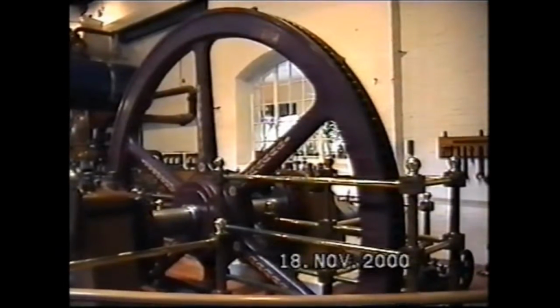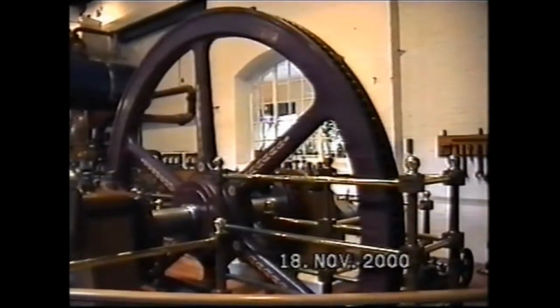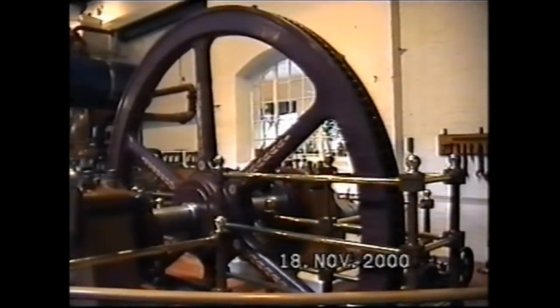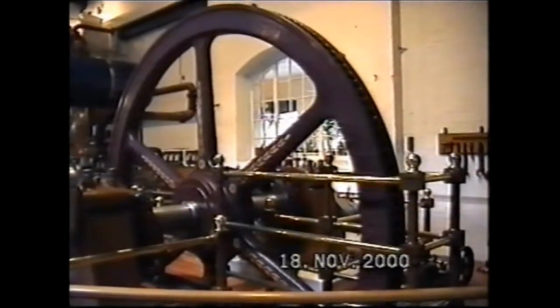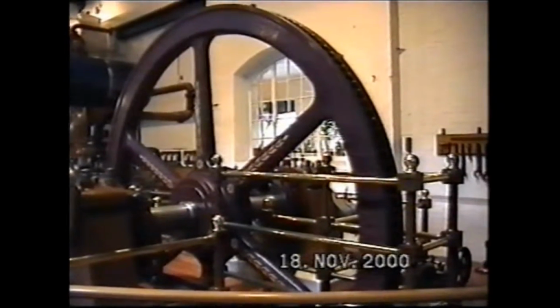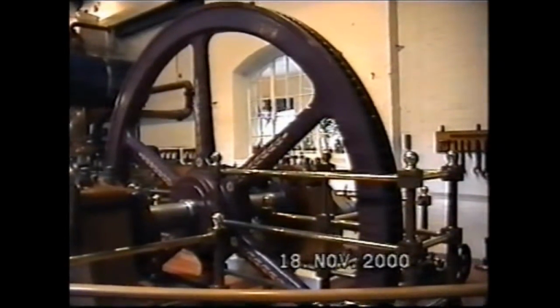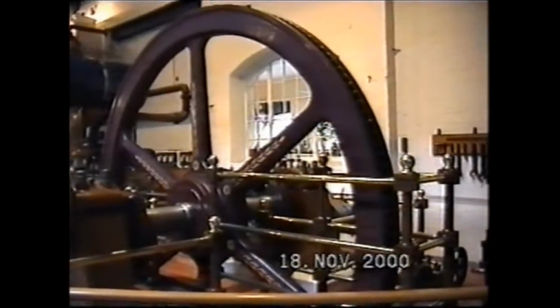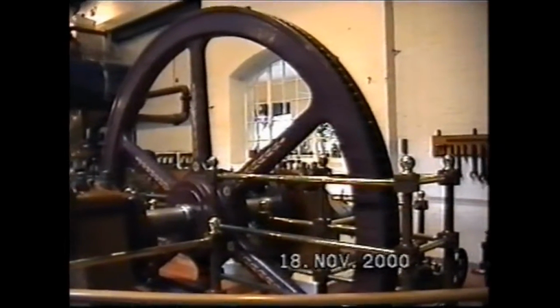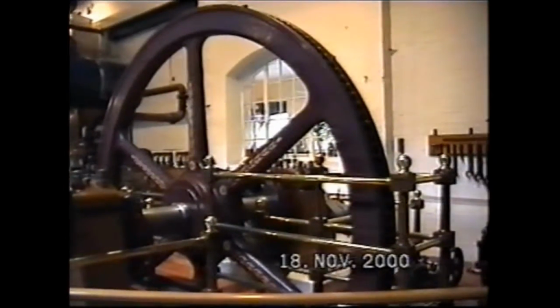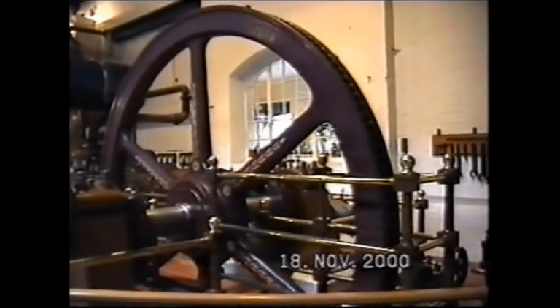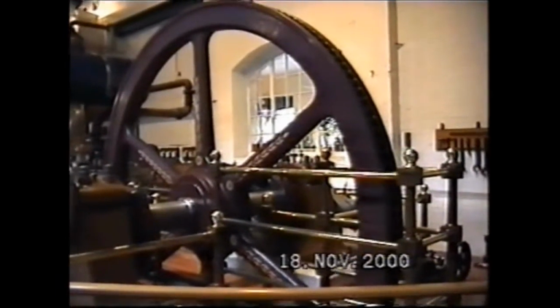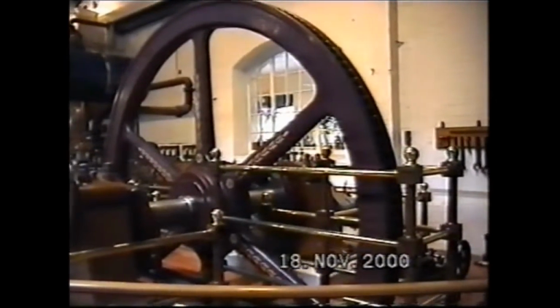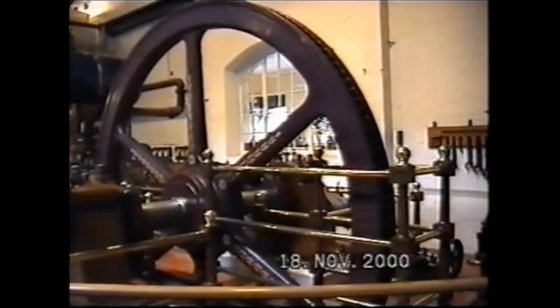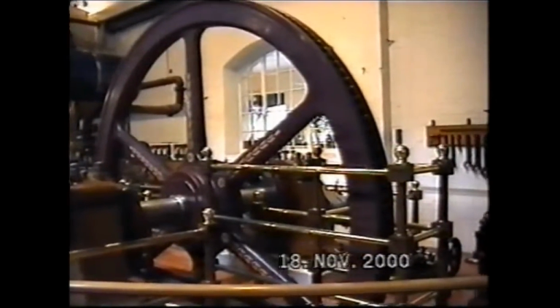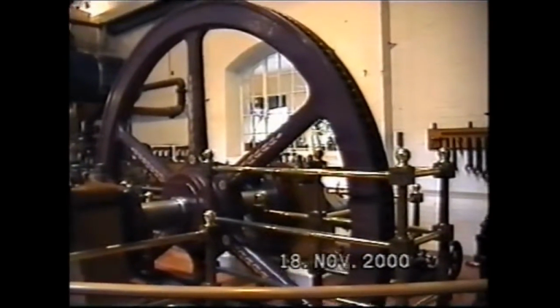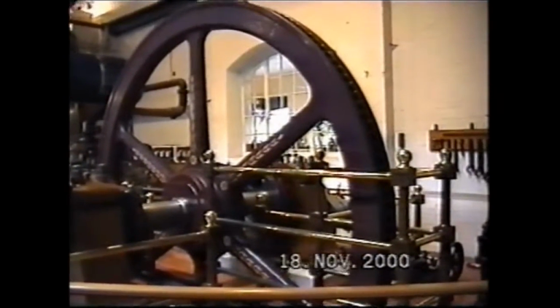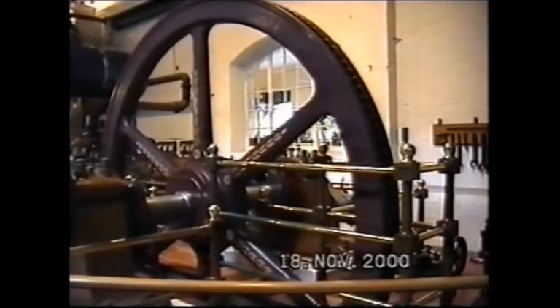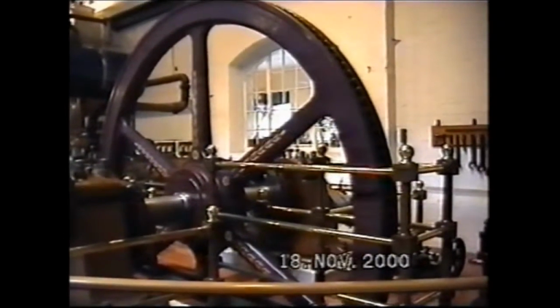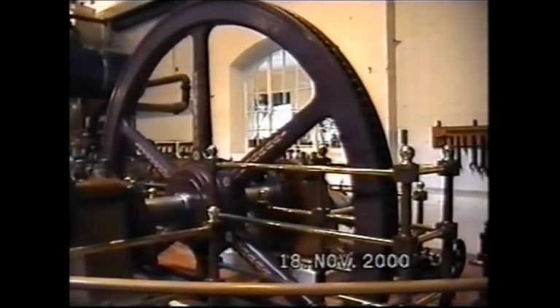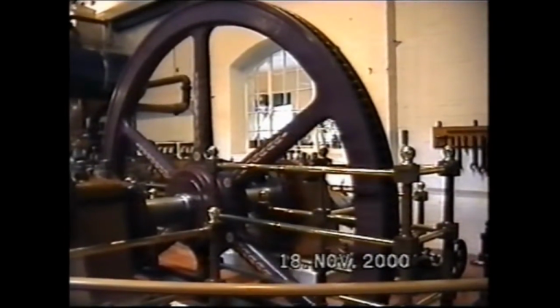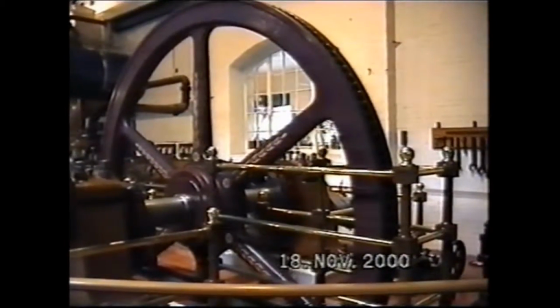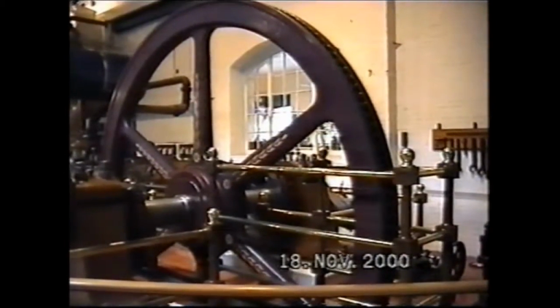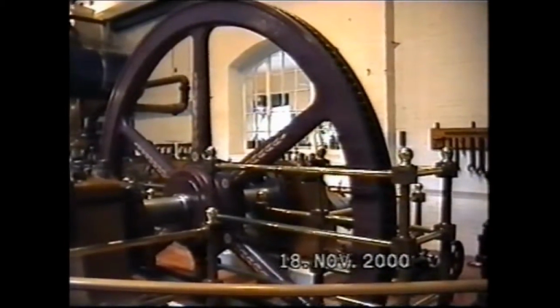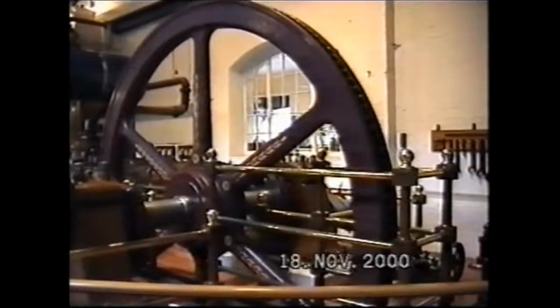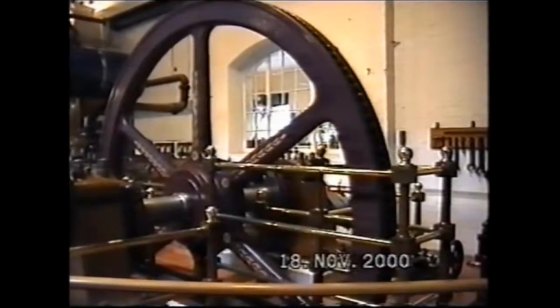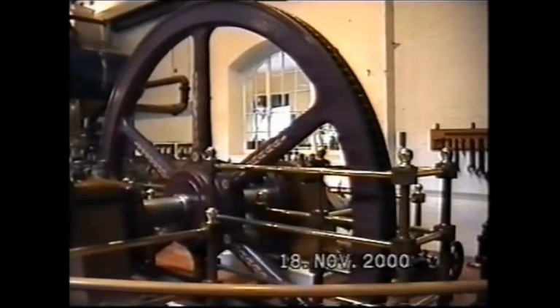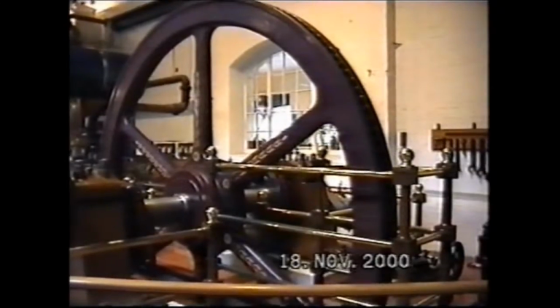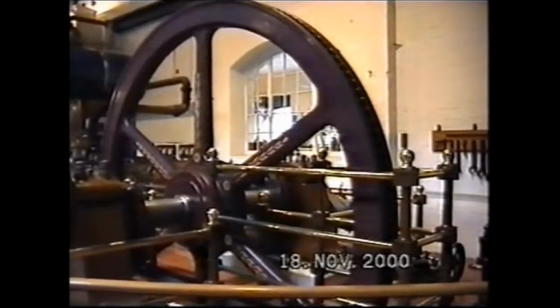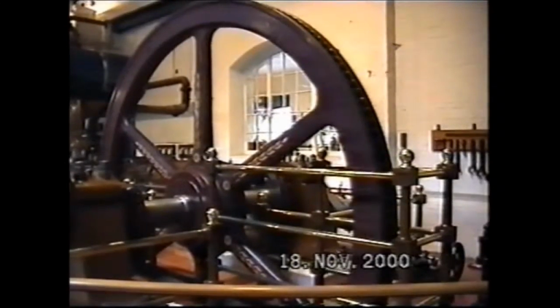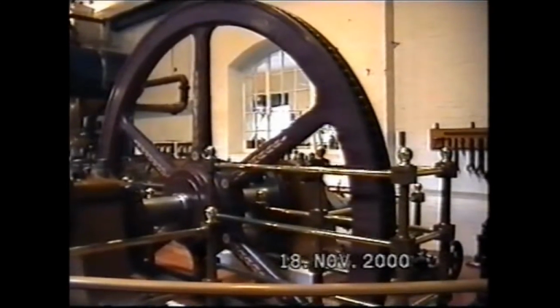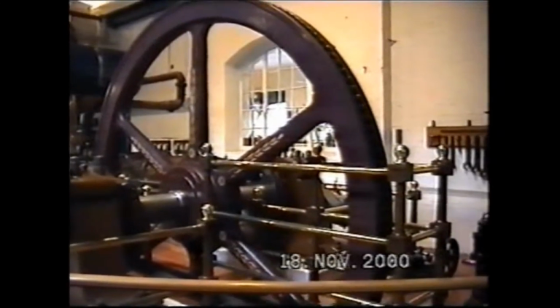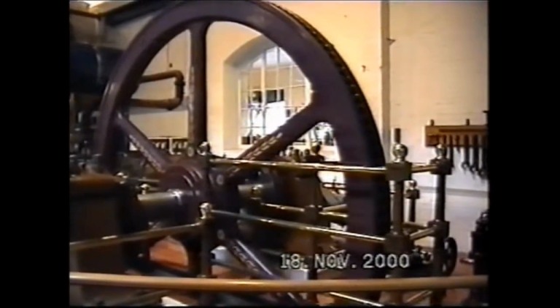As you can see, the wheel is slowly rotating.